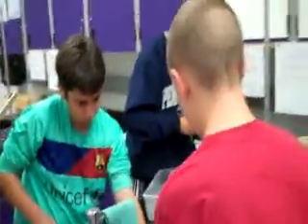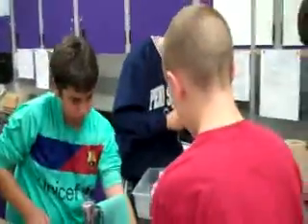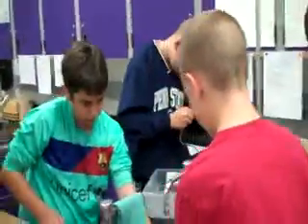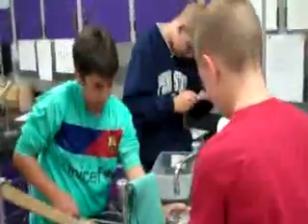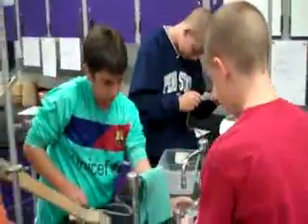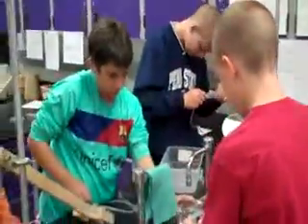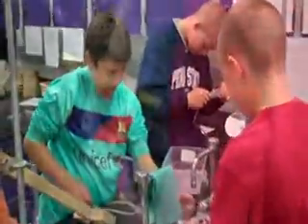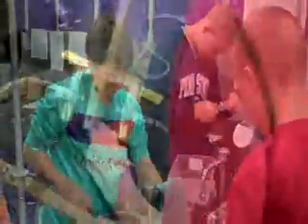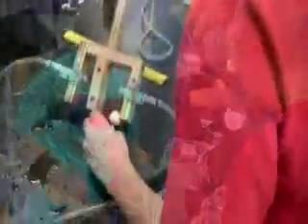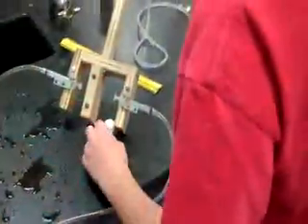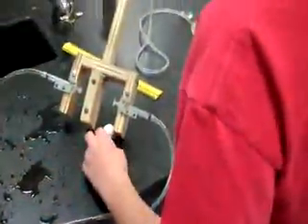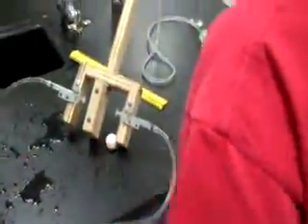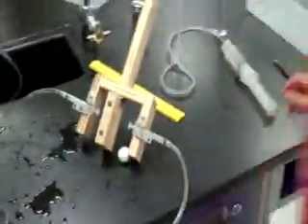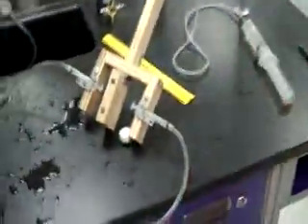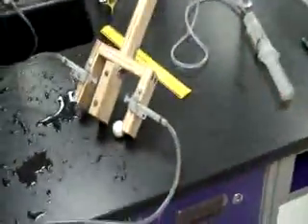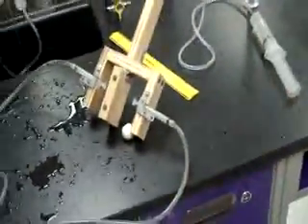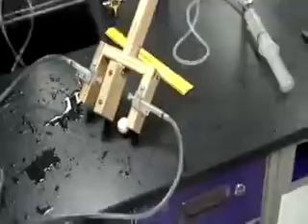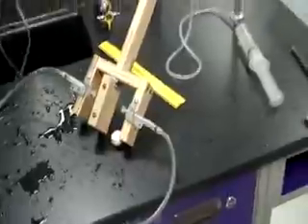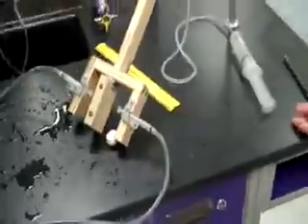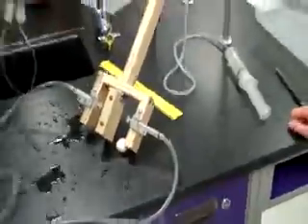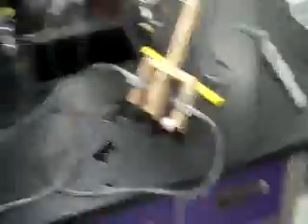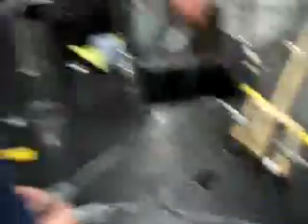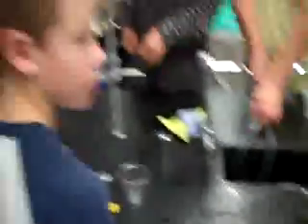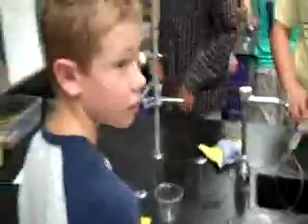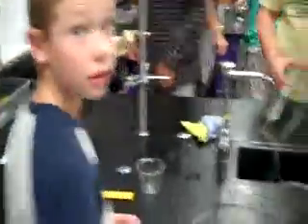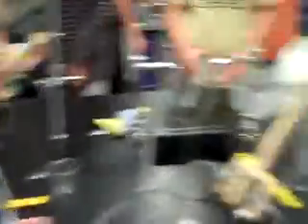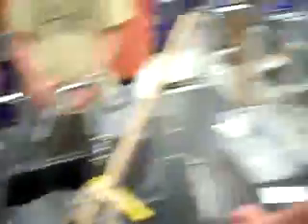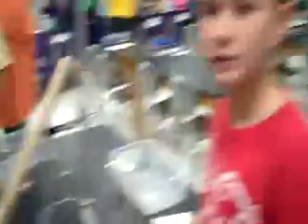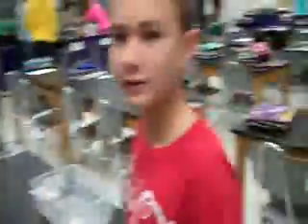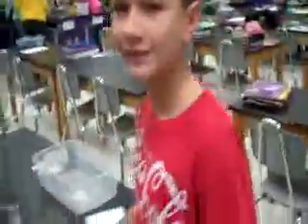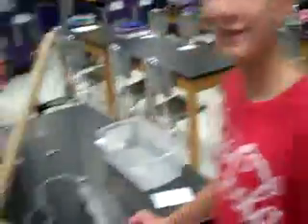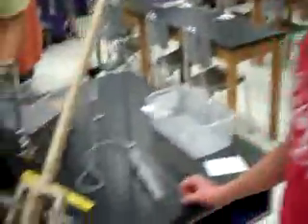Of course, if you're good, you don't need luck. Here we are at the finale of the Robotic Hydraulic Lab. These two gentlemen think they're ready. This is the first try.